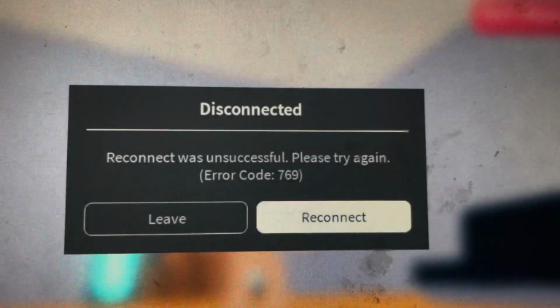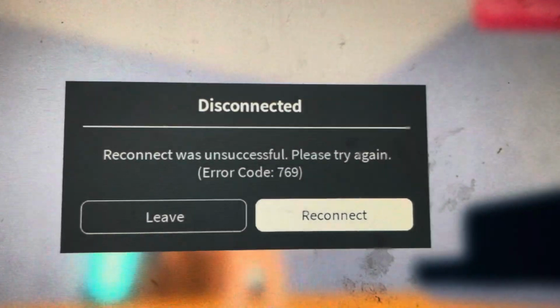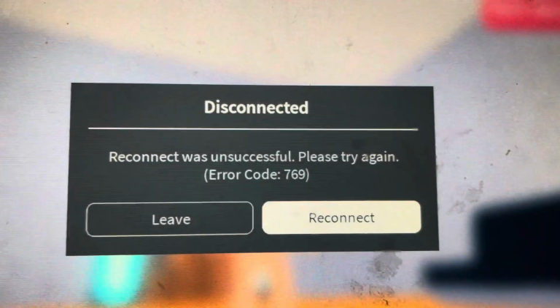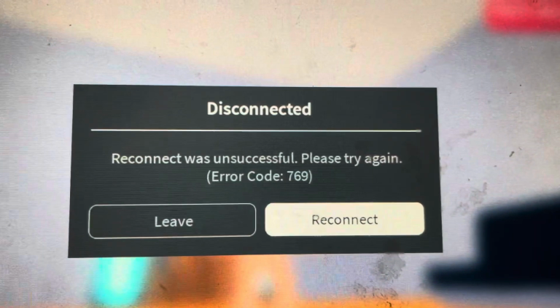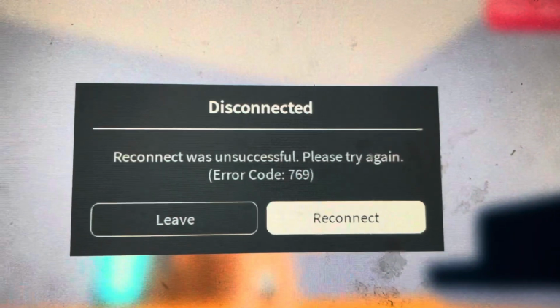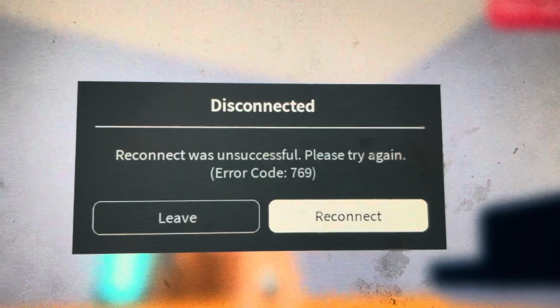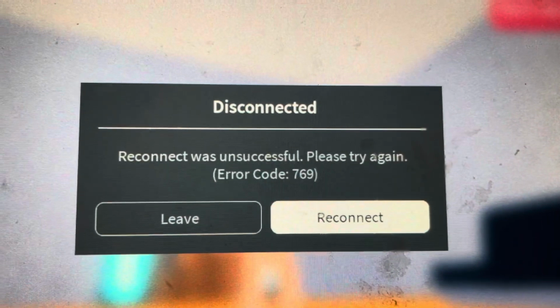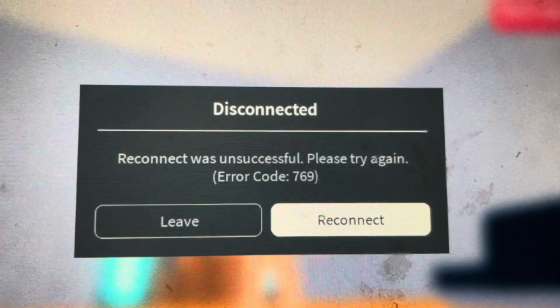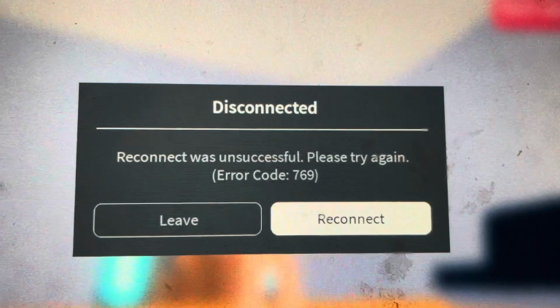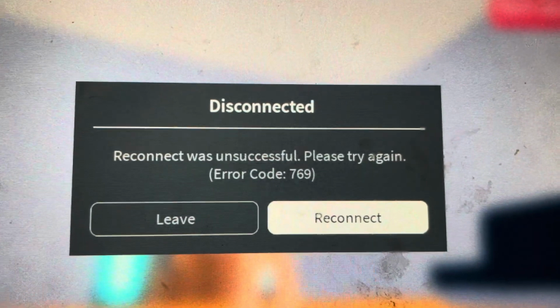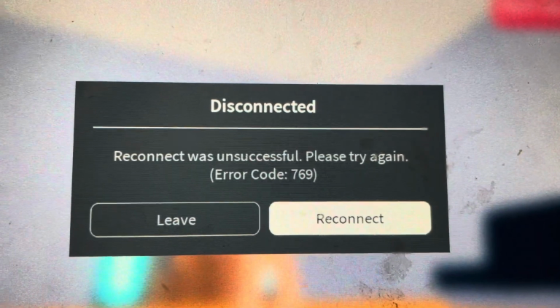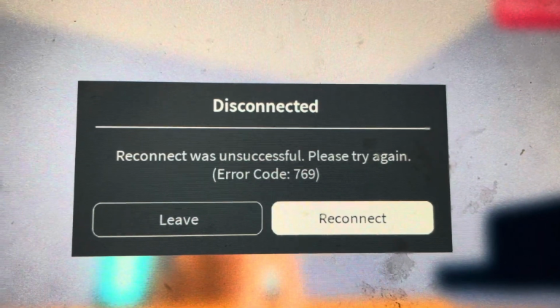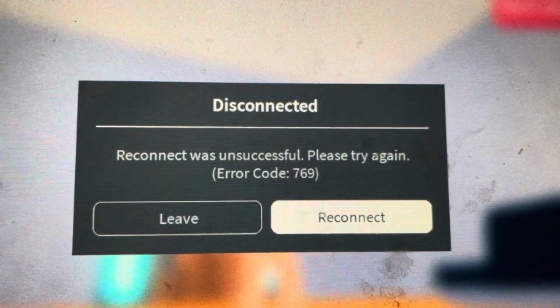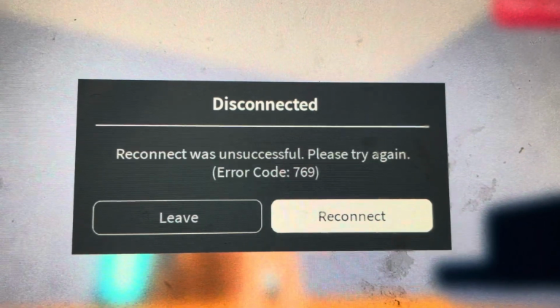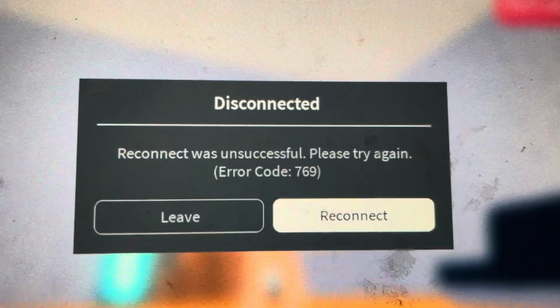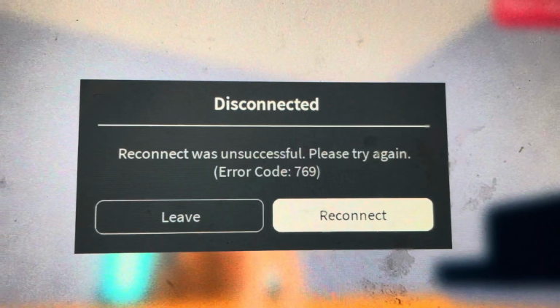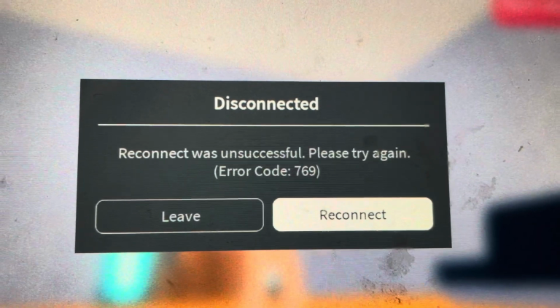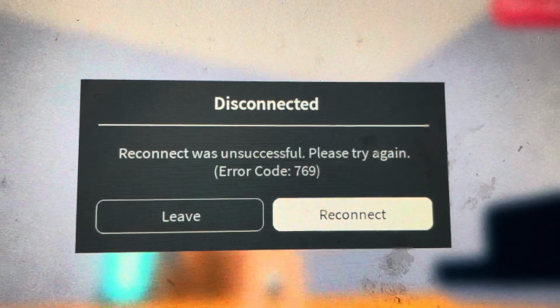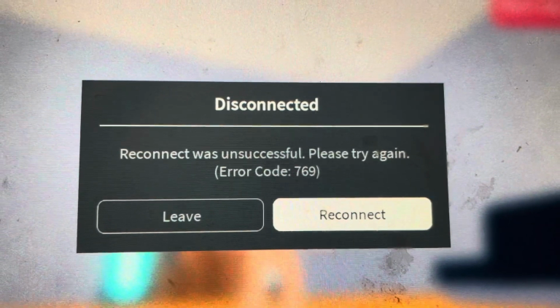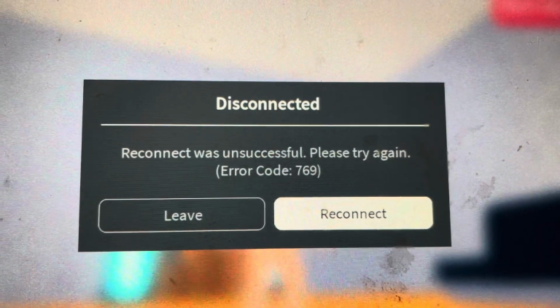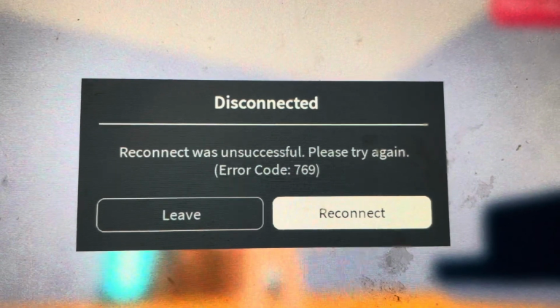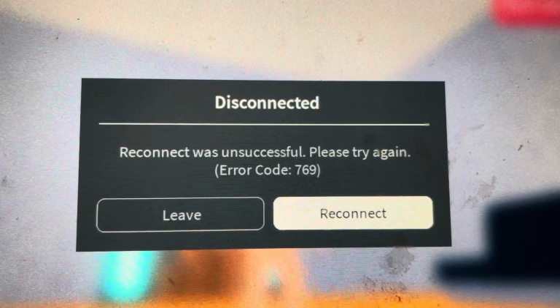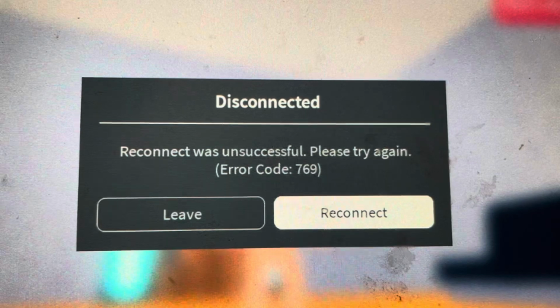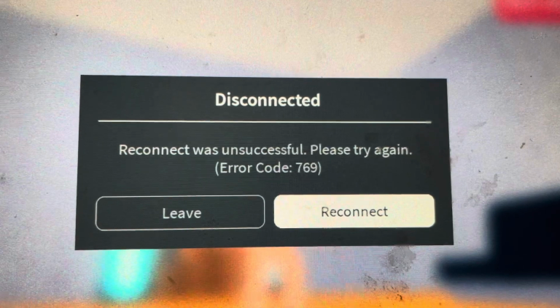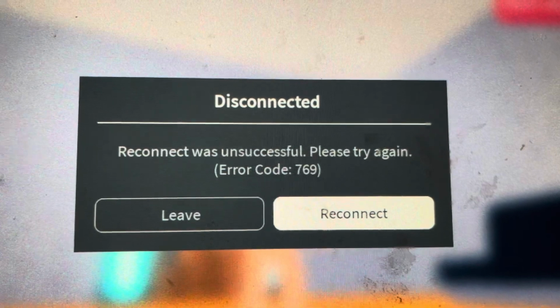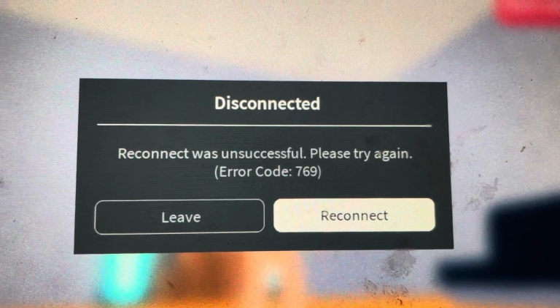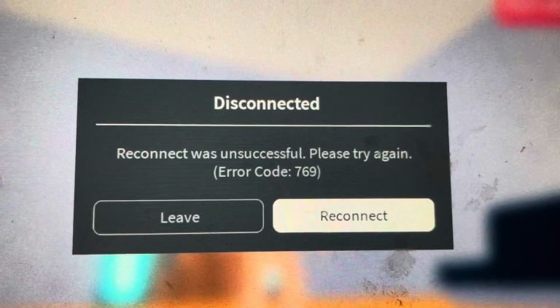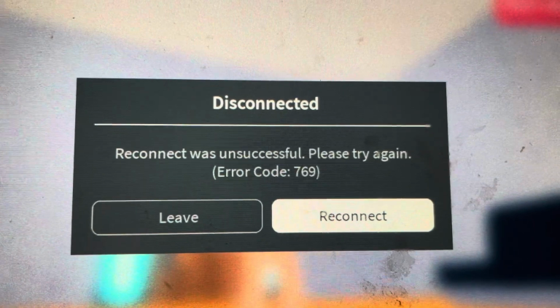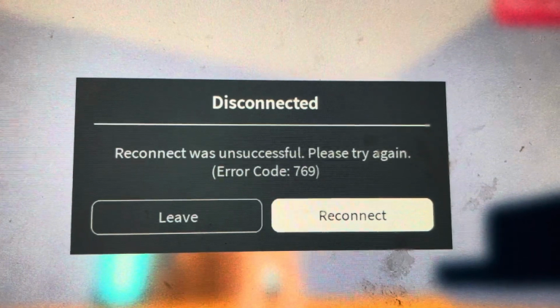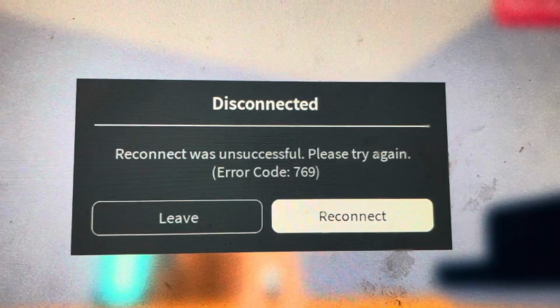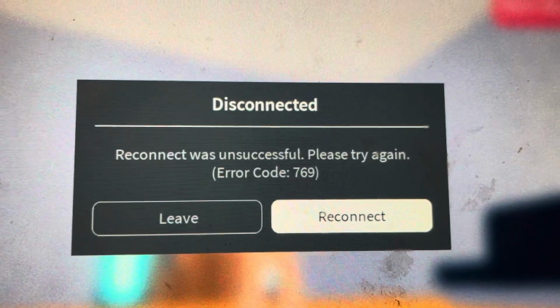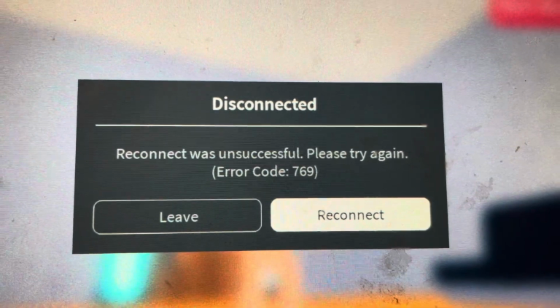Are you experiencing error code 769 in Roblox? Watch this video. I'm going to show you what I did to fix it and explain what it is.